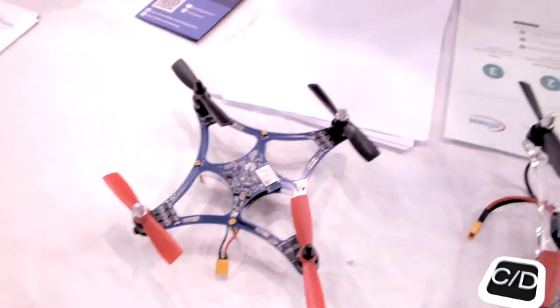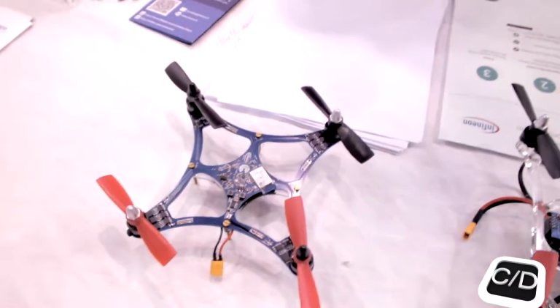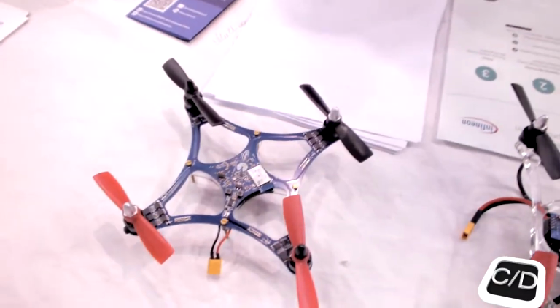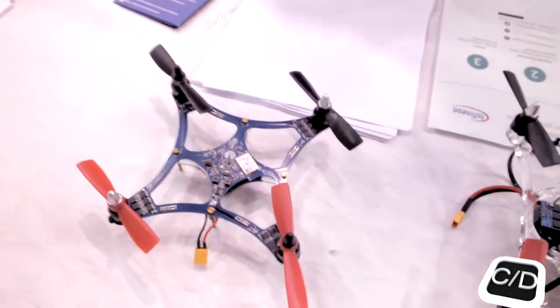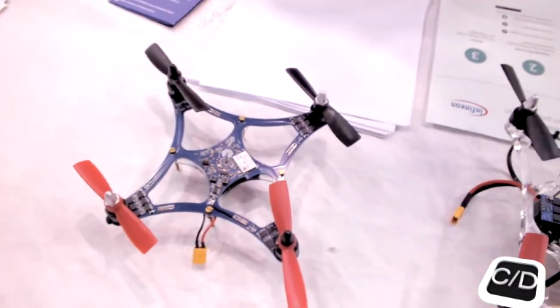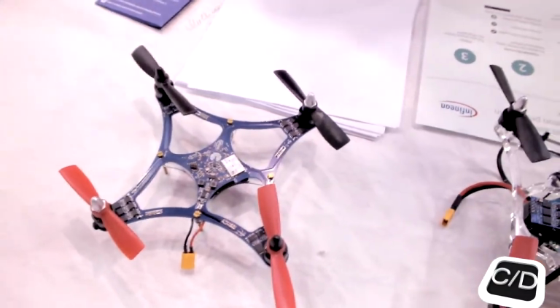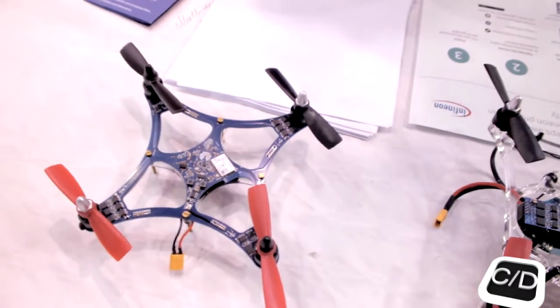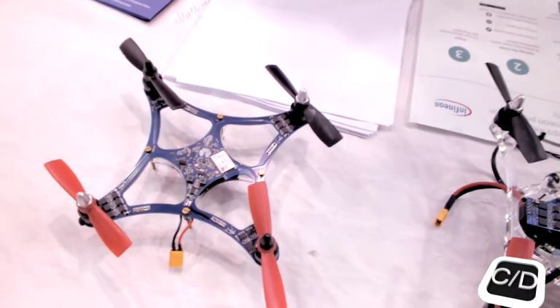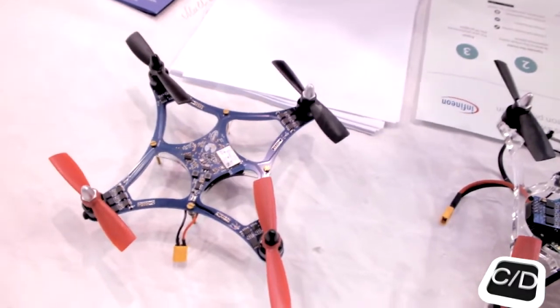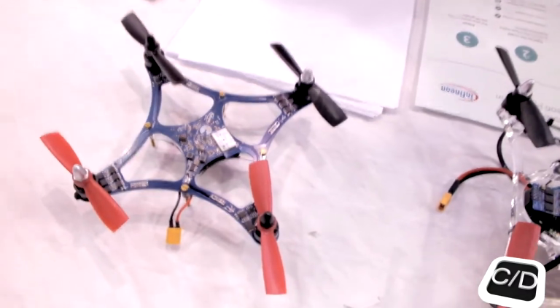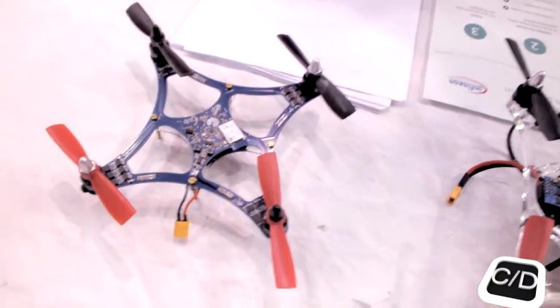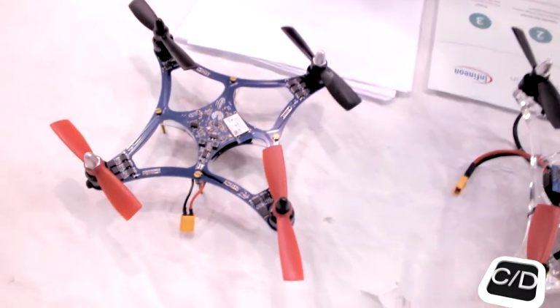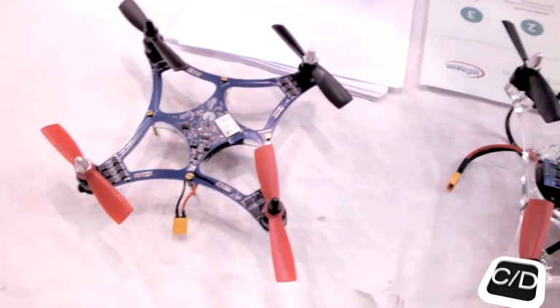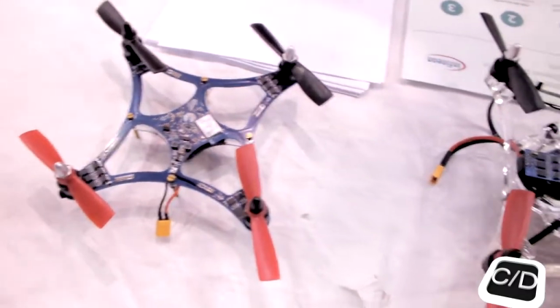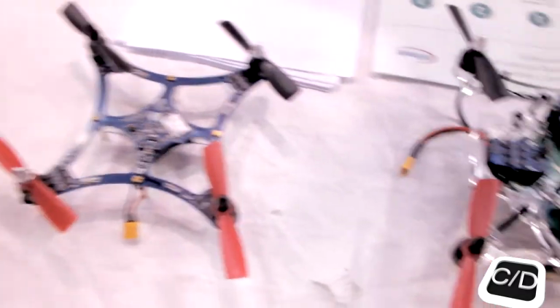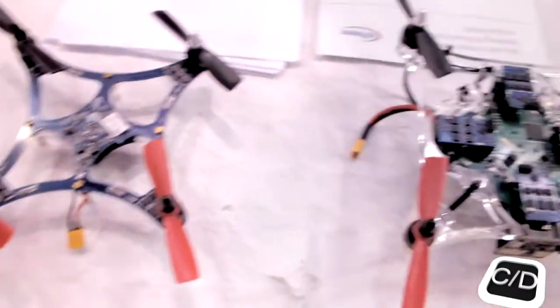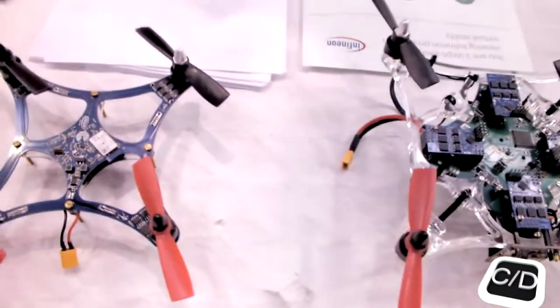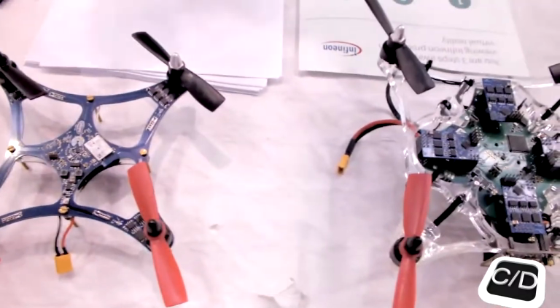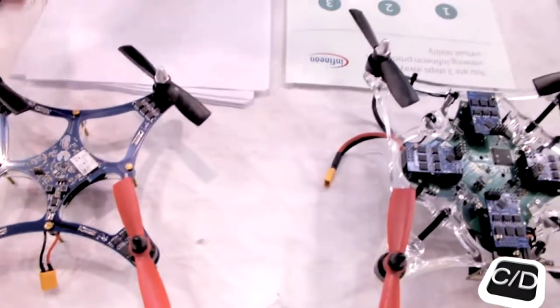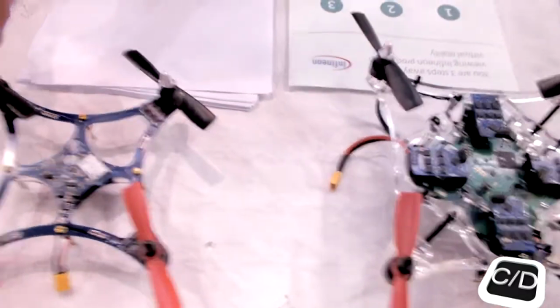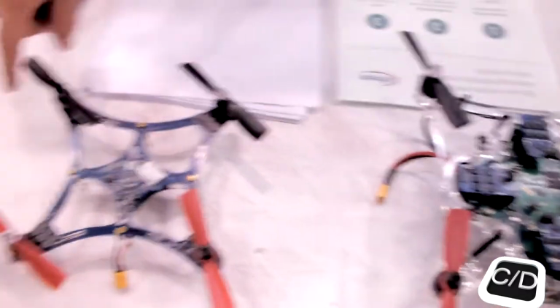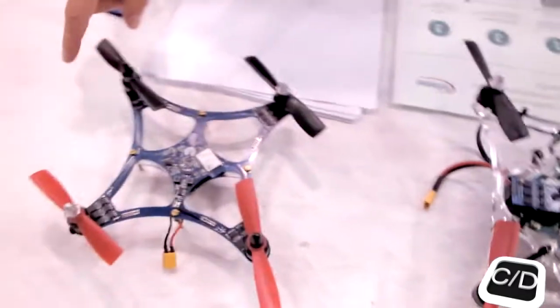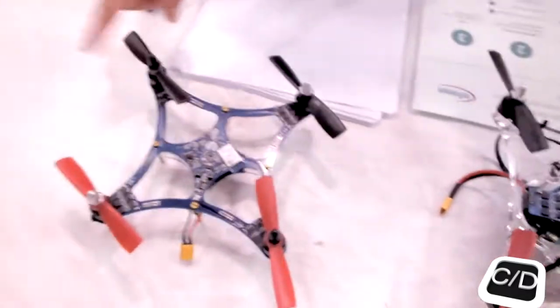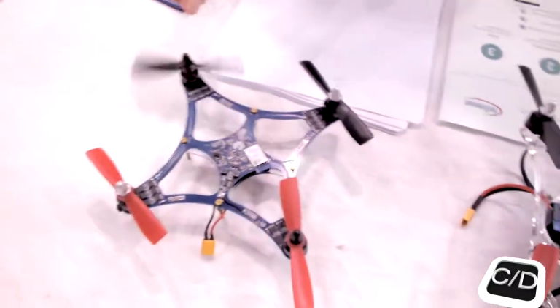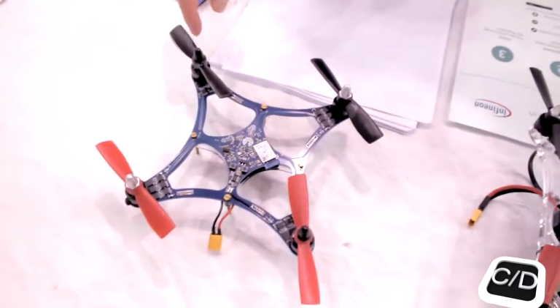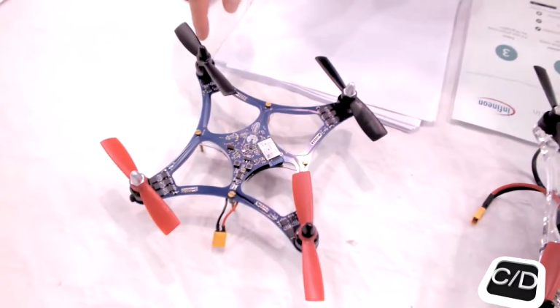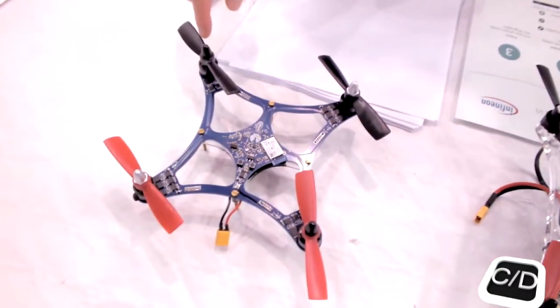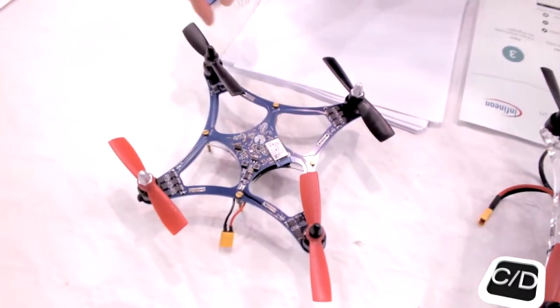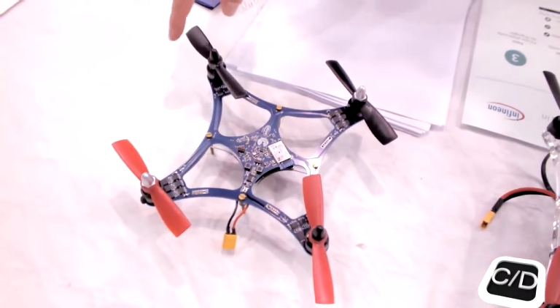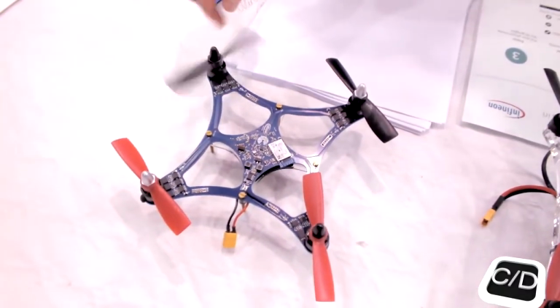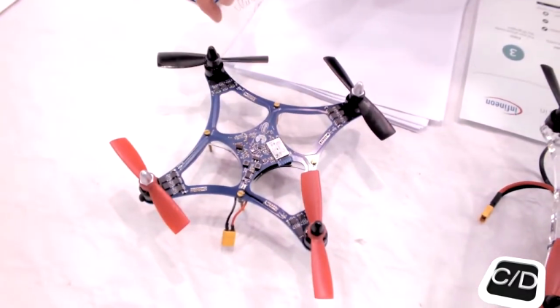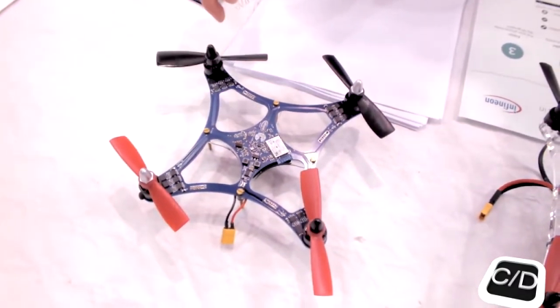Motor brushless? And what kind of motor? Yeah, this is a brushless motor.